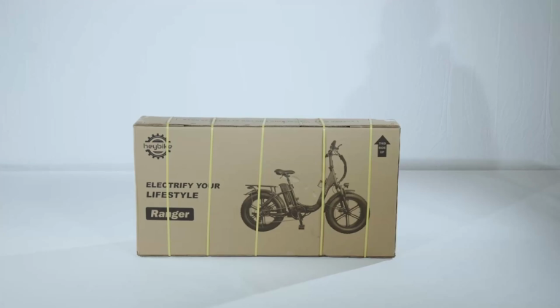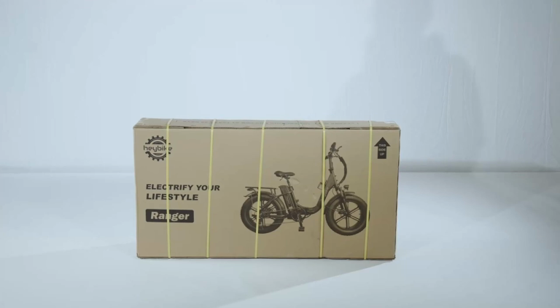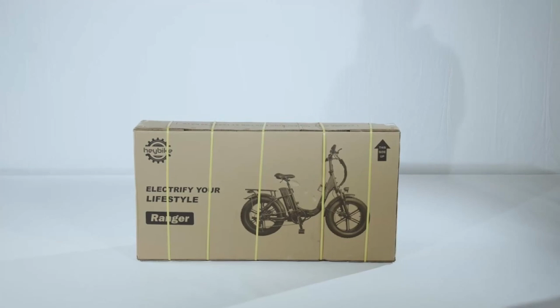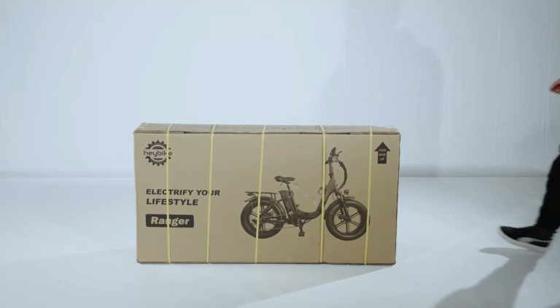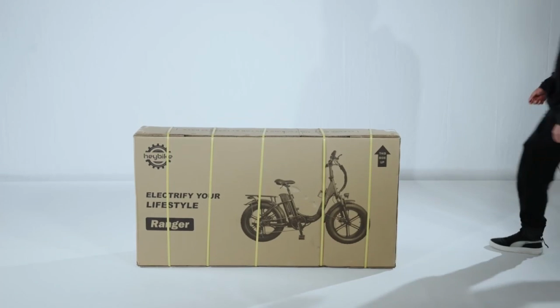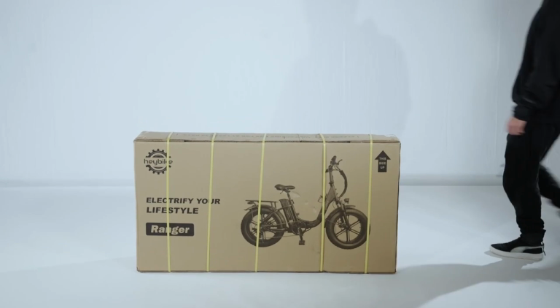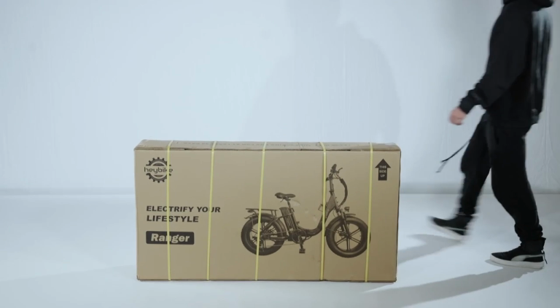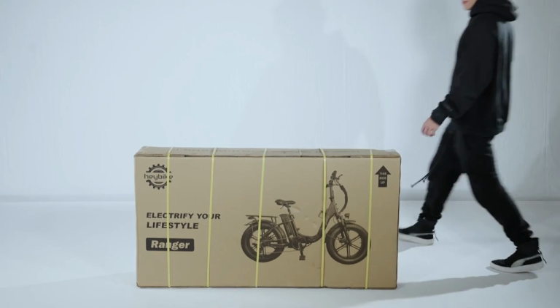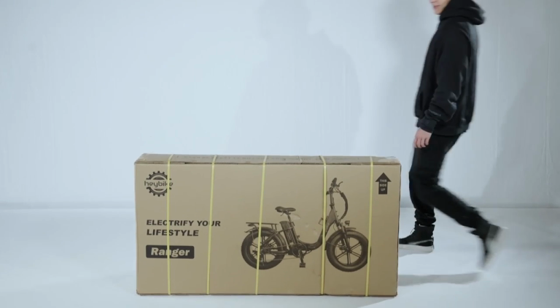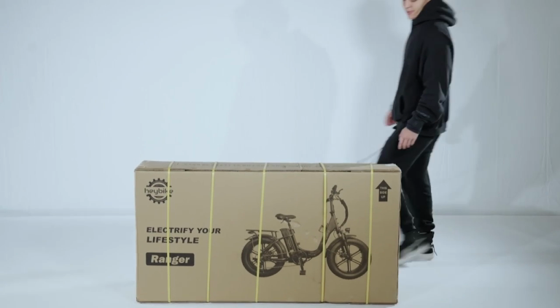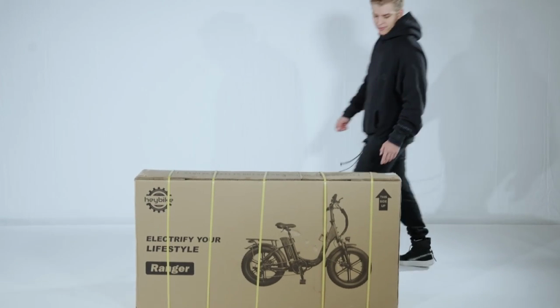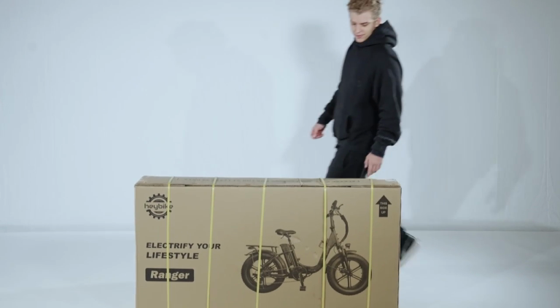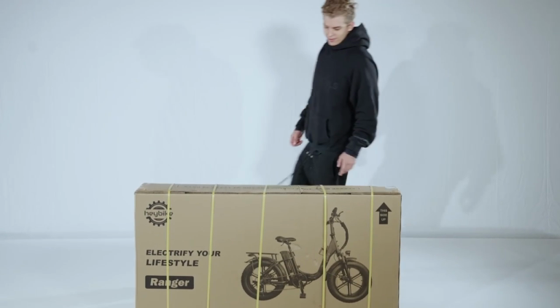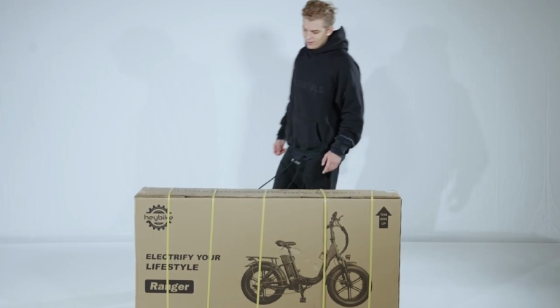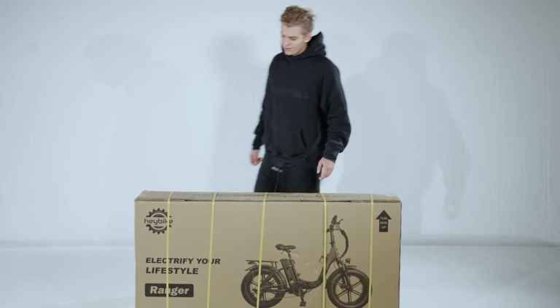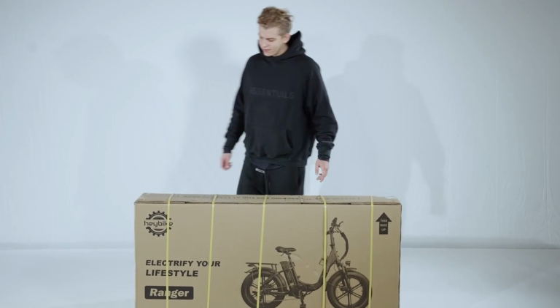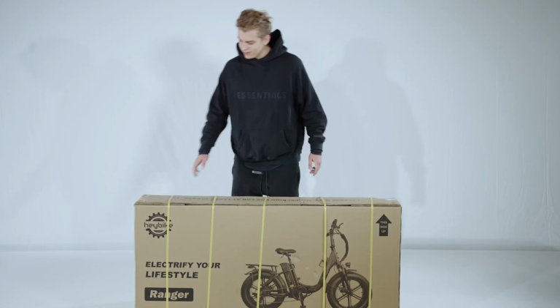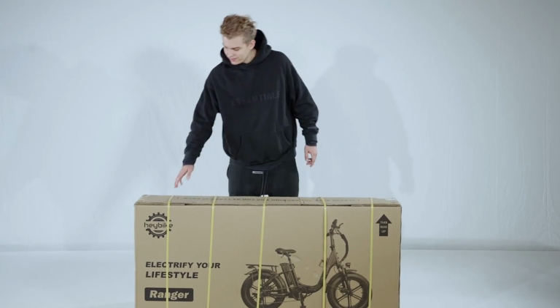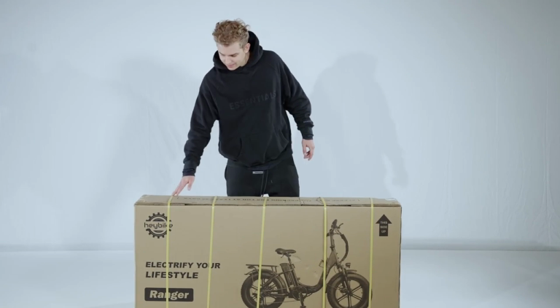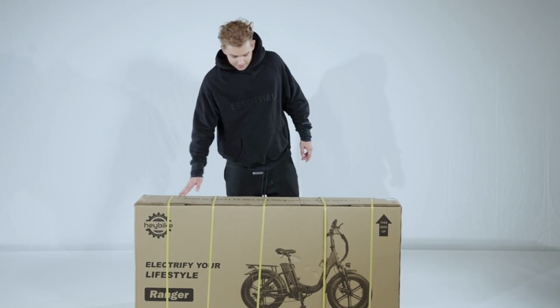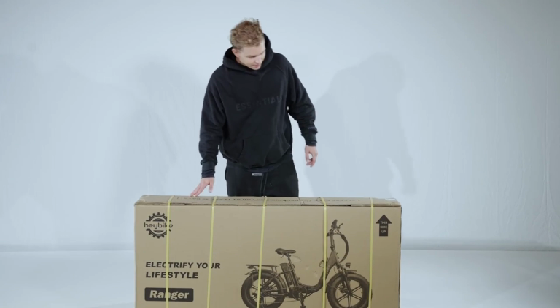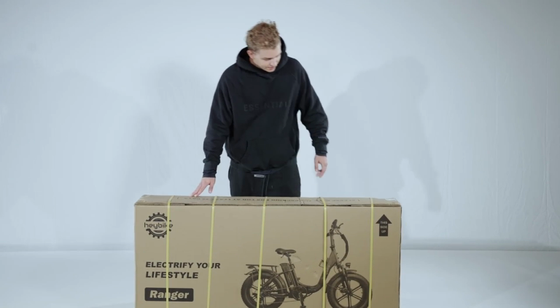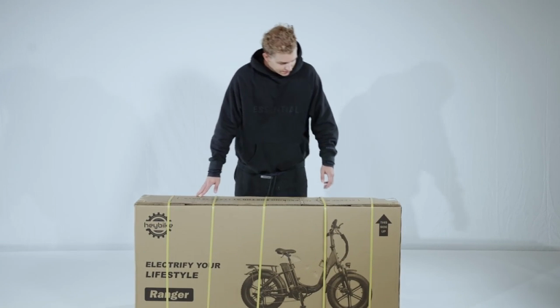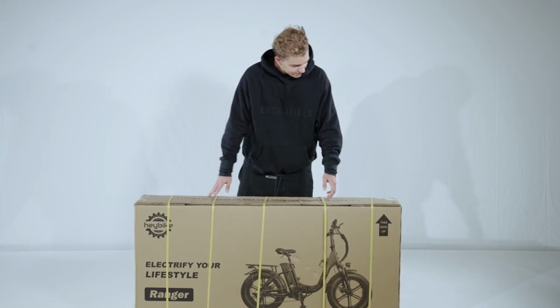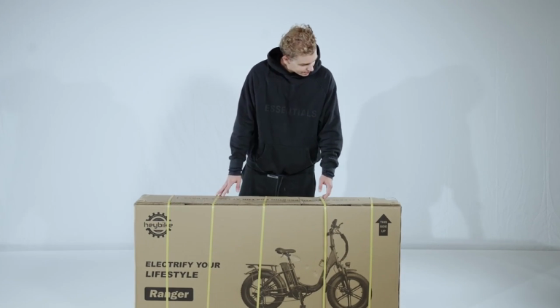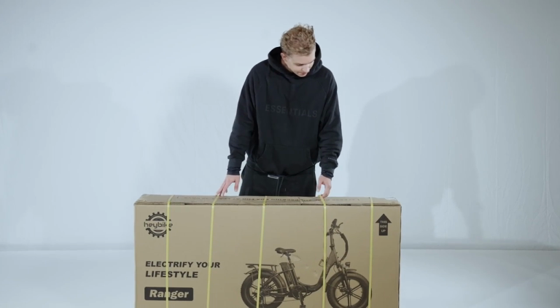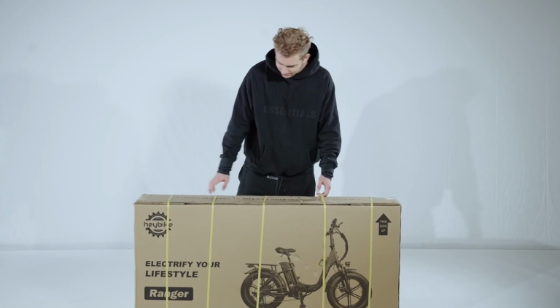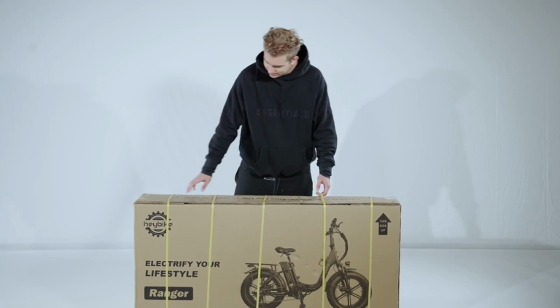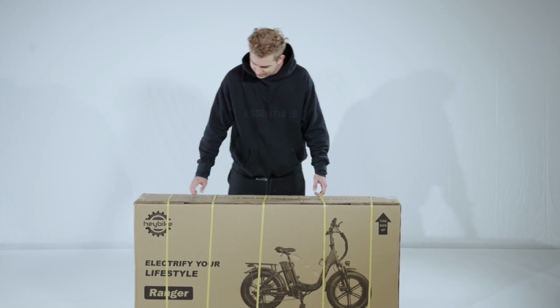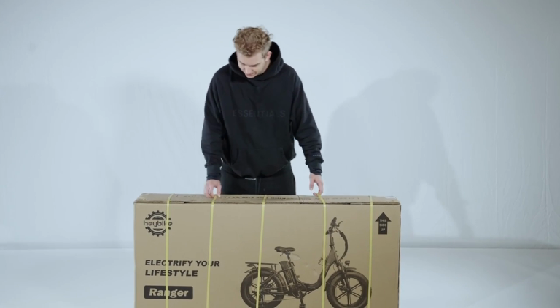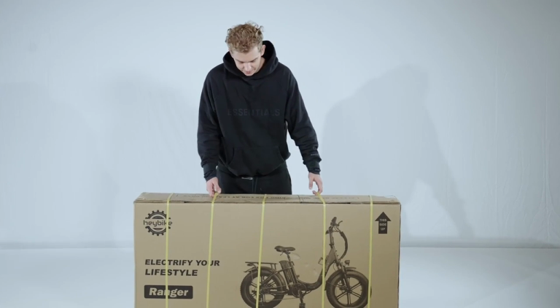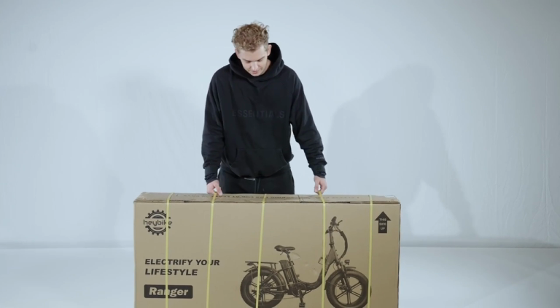Welcome to the unboxing and assembly of the Haybike Ranger electric bike. Let's get started!